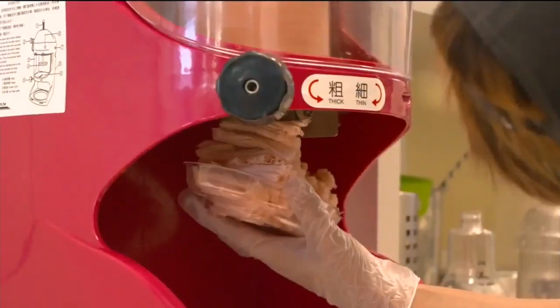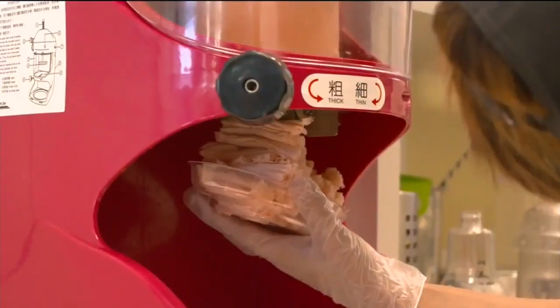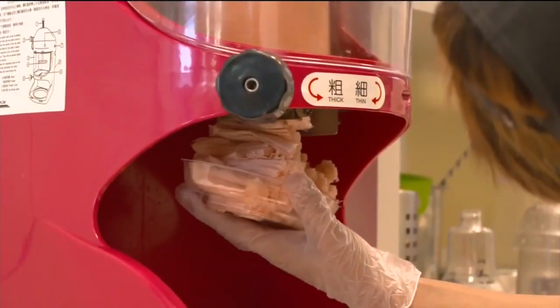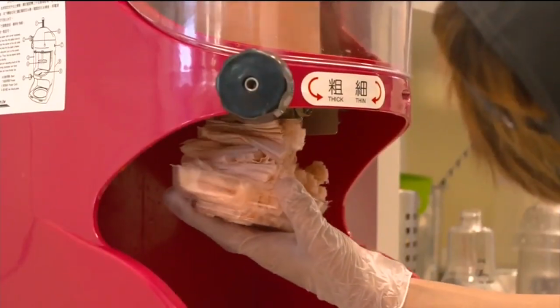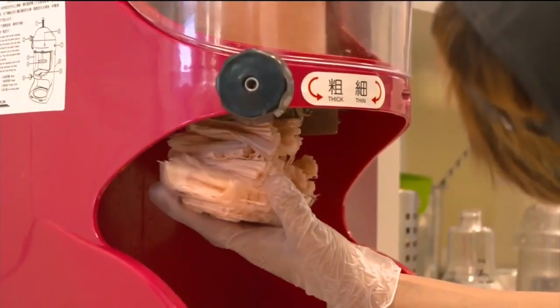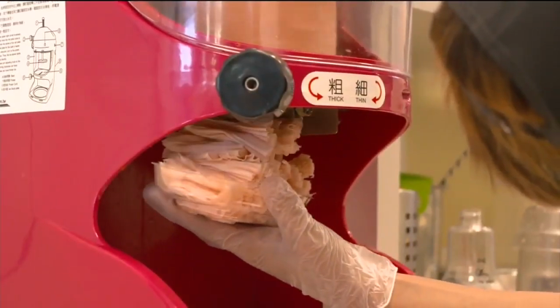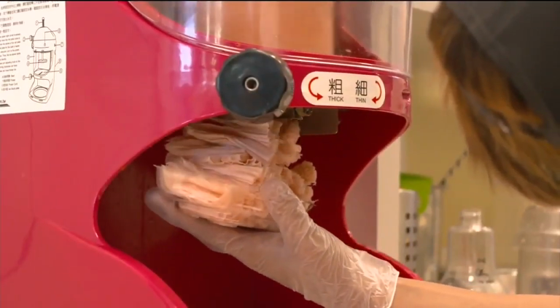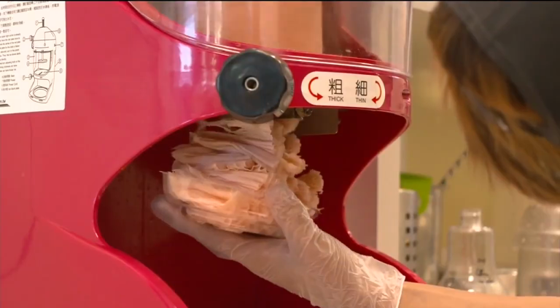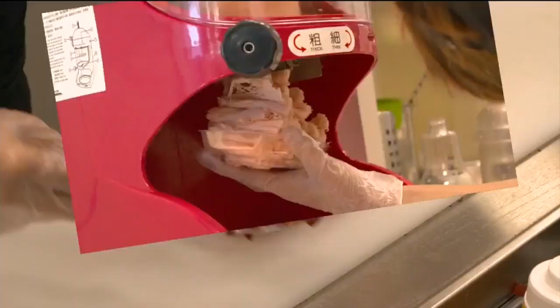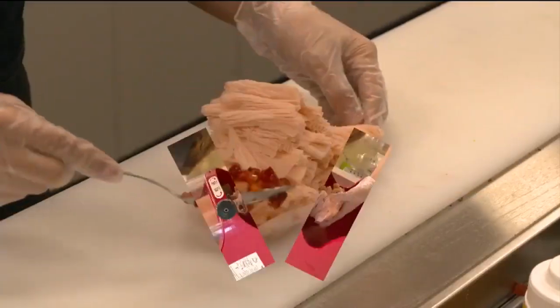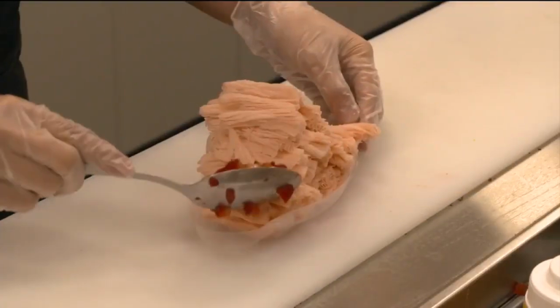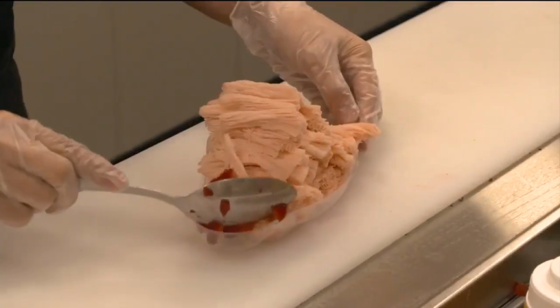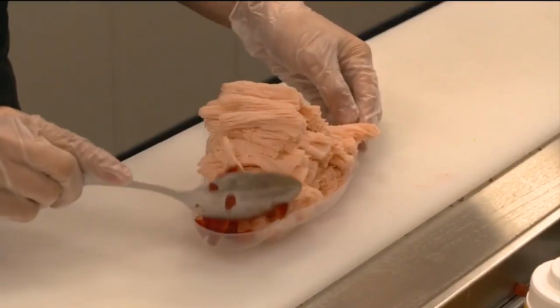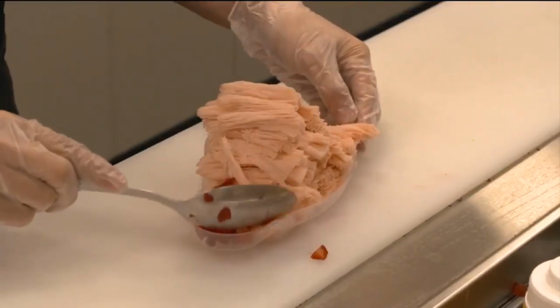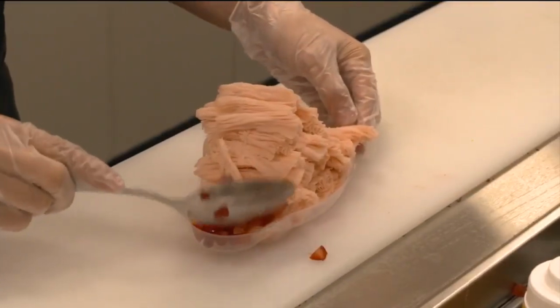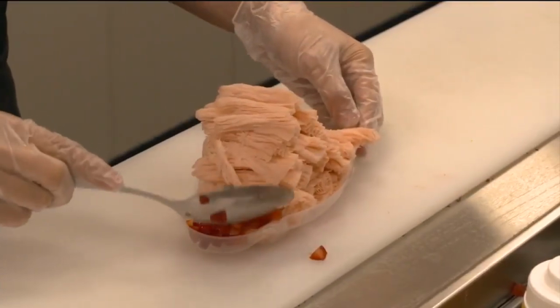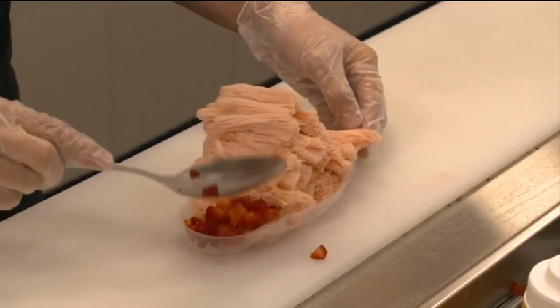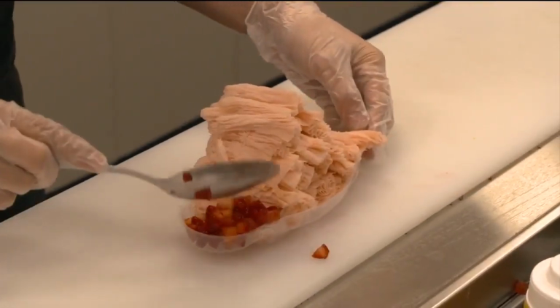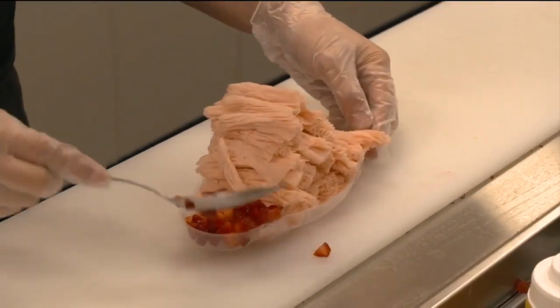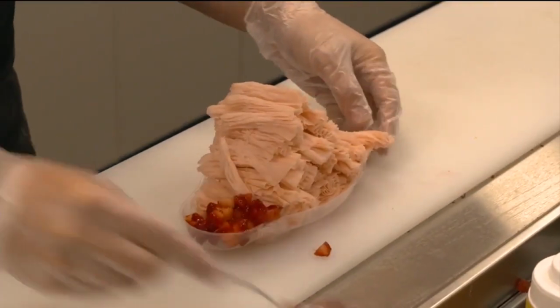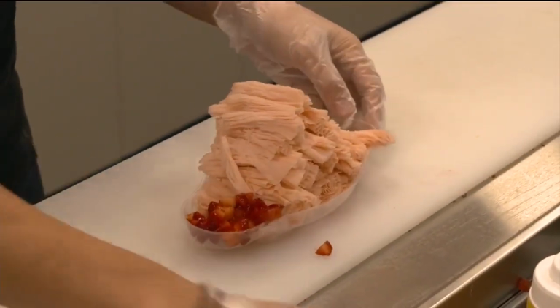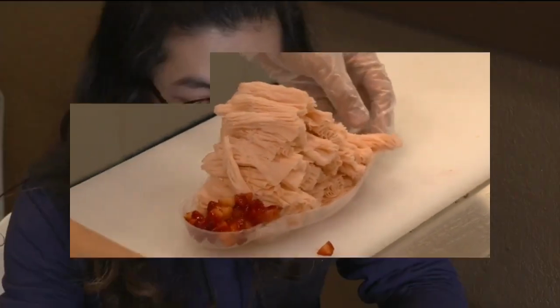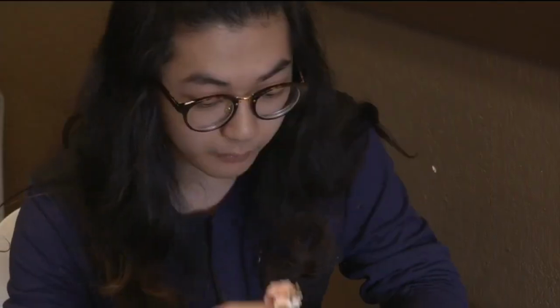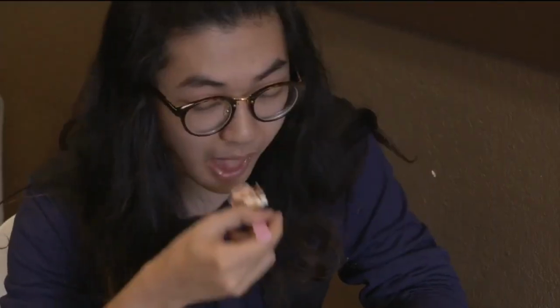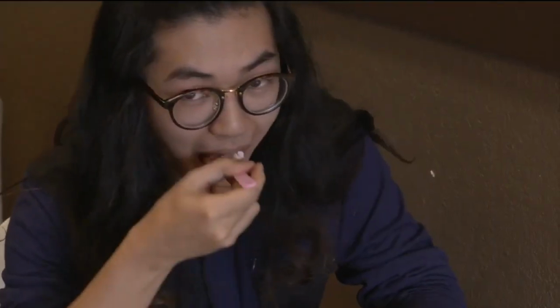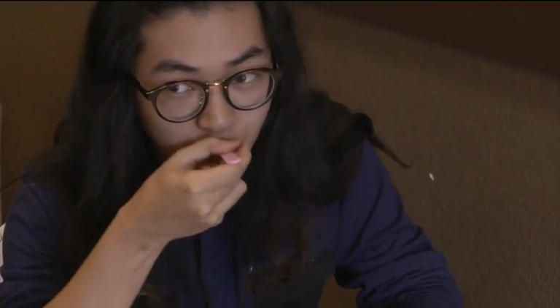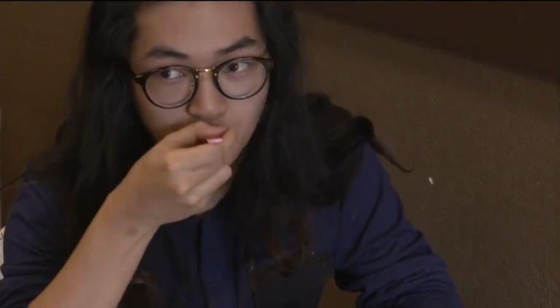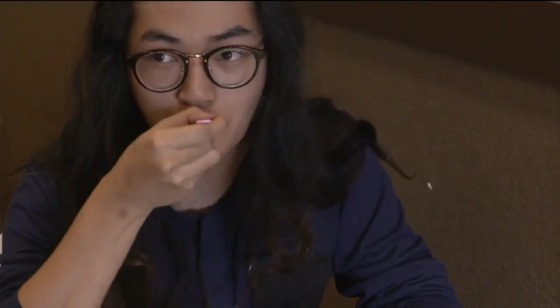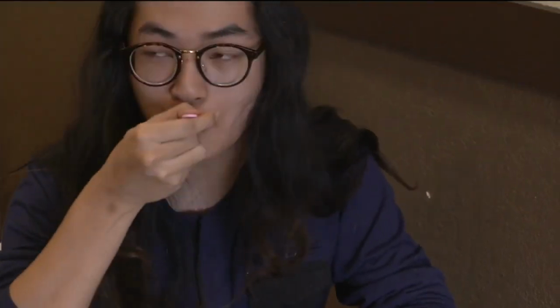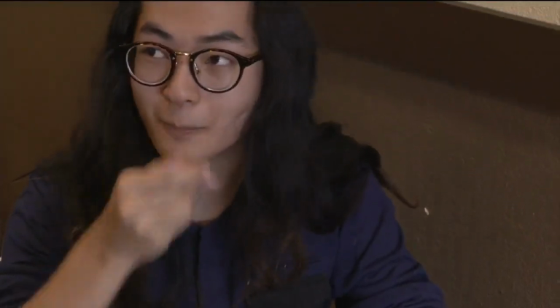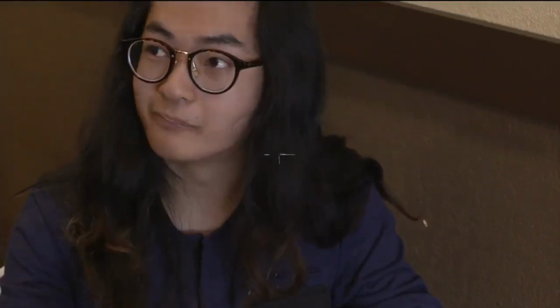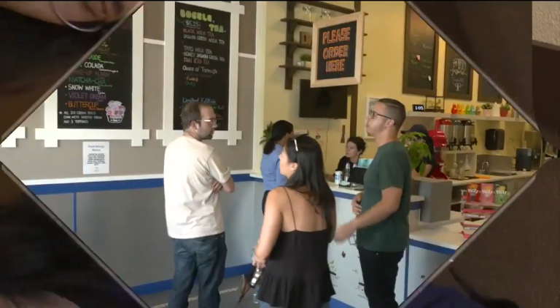Snow ice is like a shaped ice and it's very fluffy. It tastes just like snow — when you put it in your mouth, it melts right away.